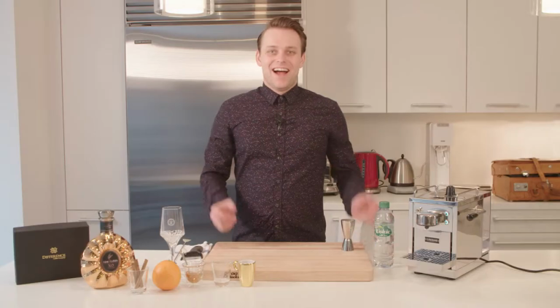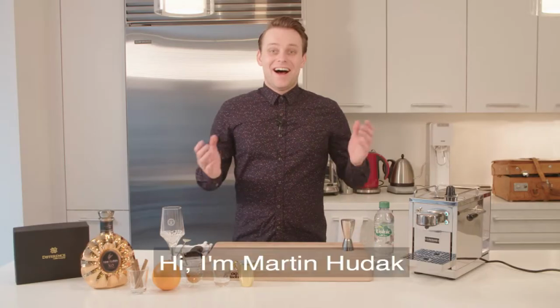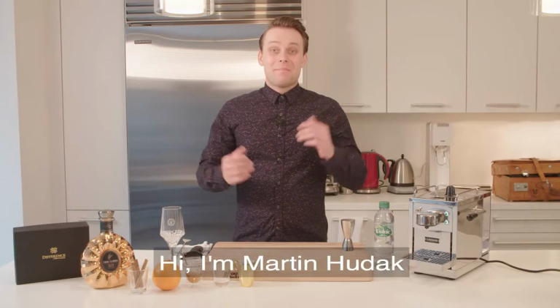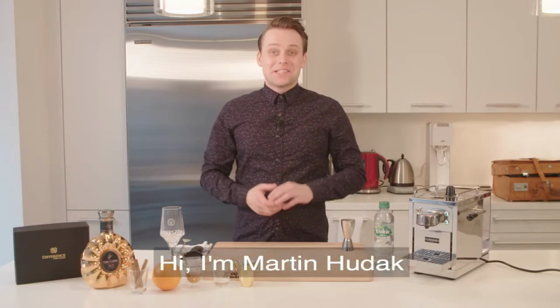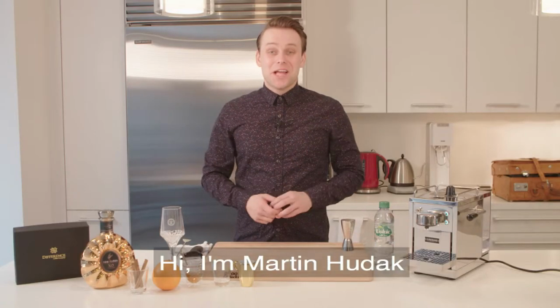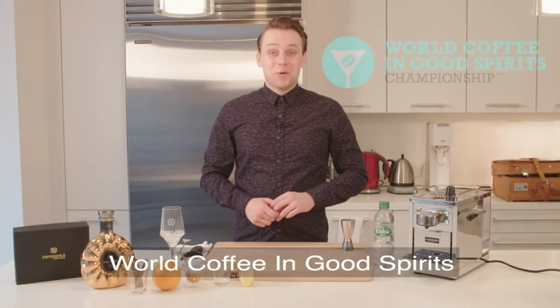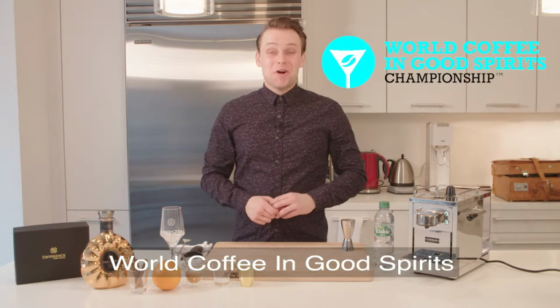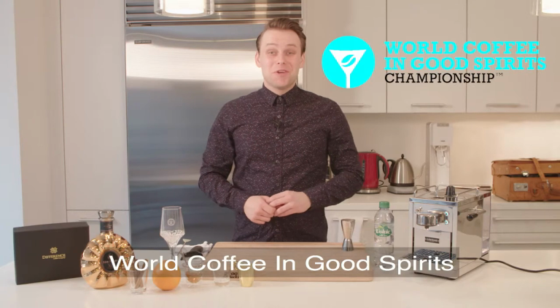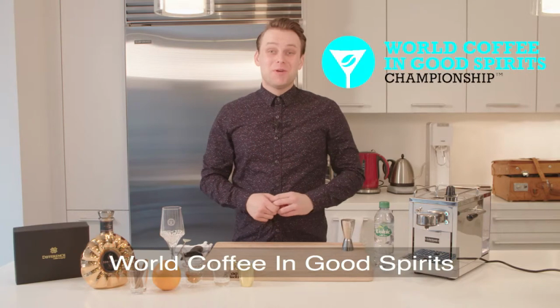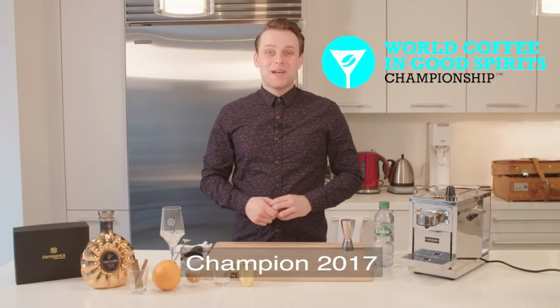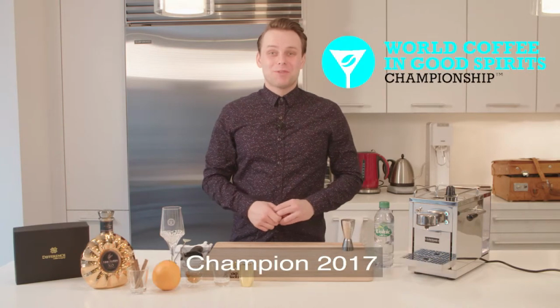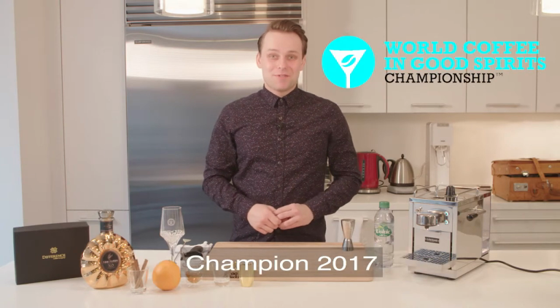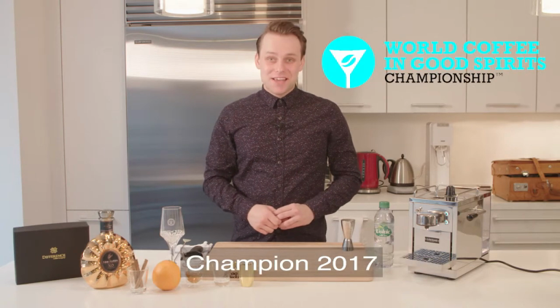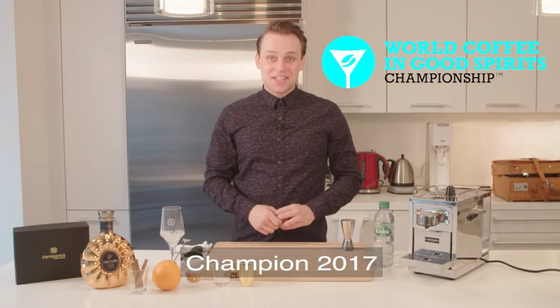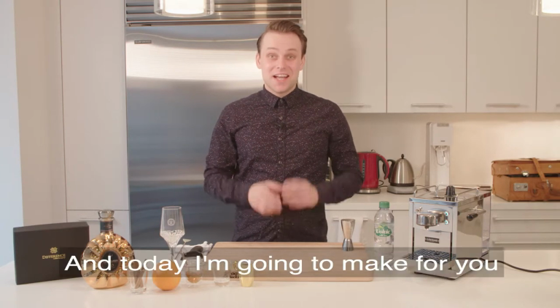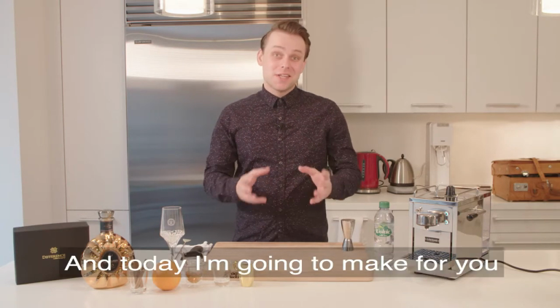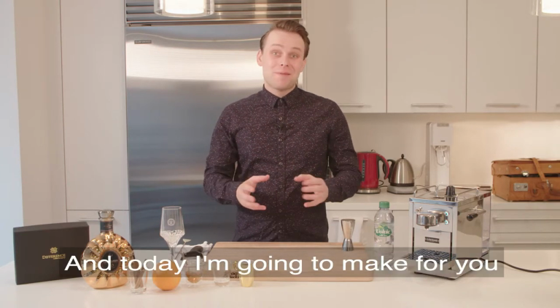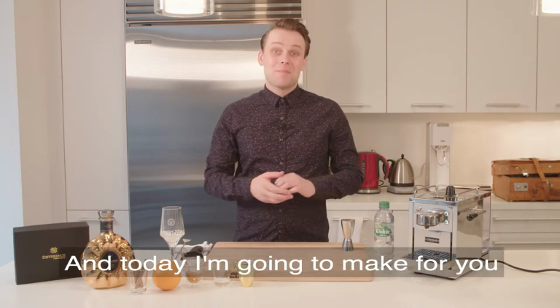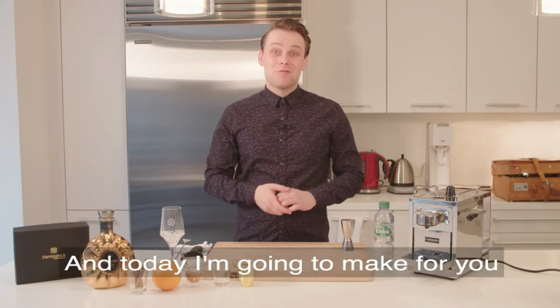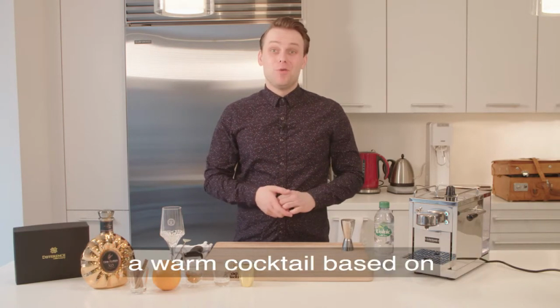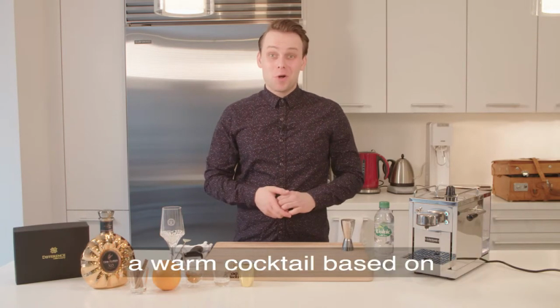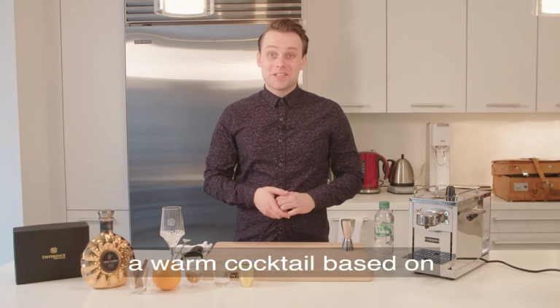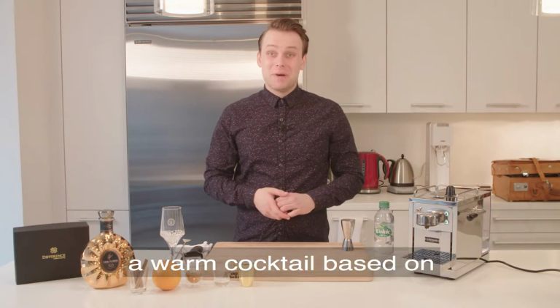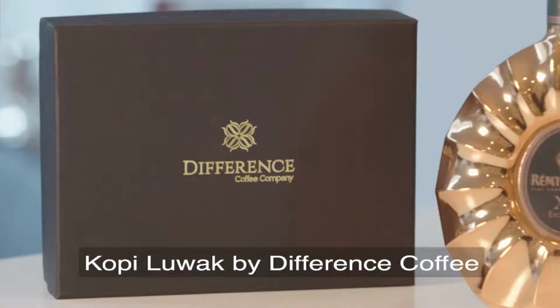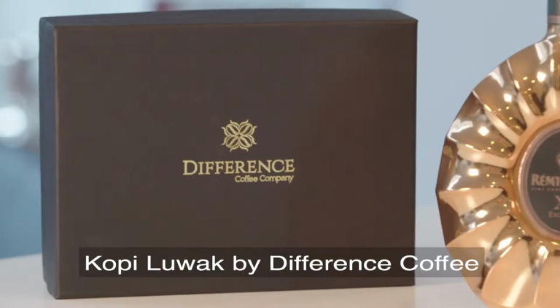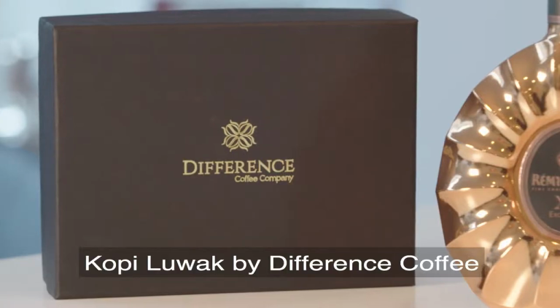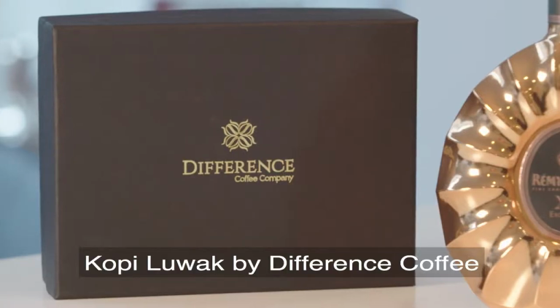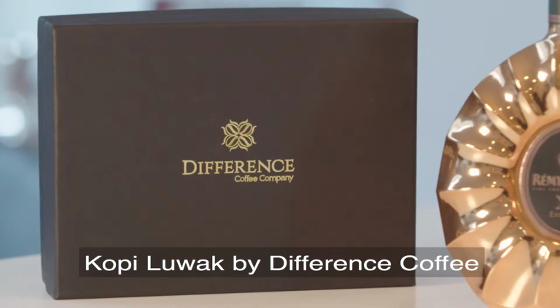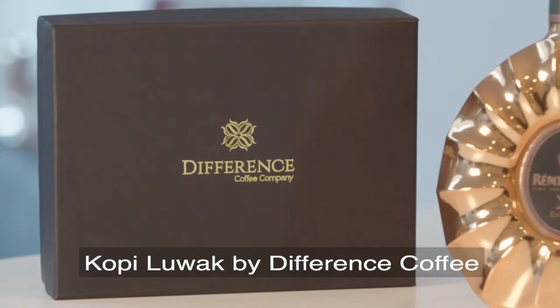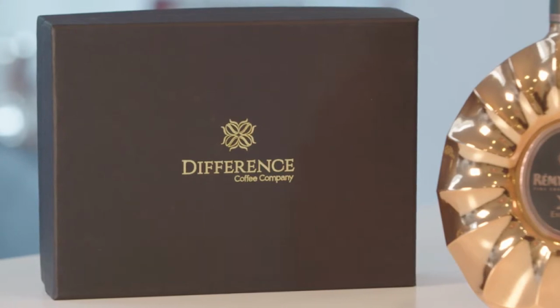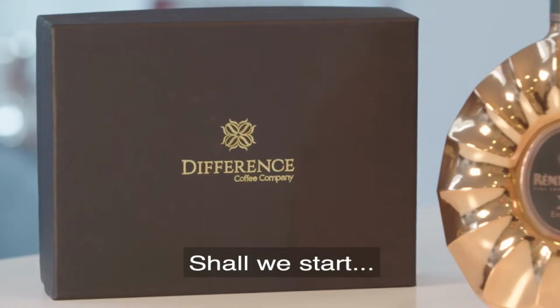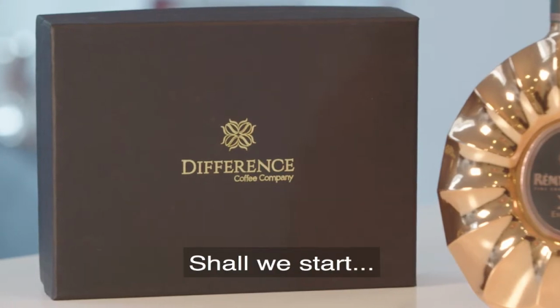Hi, I'm Martin Hudak, World Coffee English Spirit Champion 2017, and today I'm gonna make for you a warm cocktail based on coffee lubac by Difference Coffee. Shall we start?